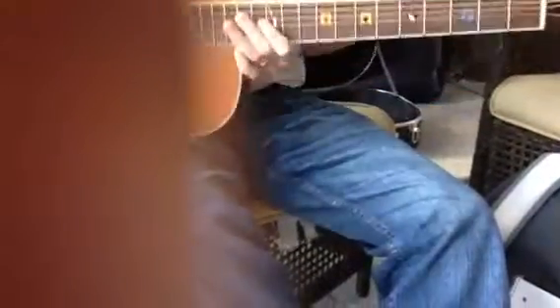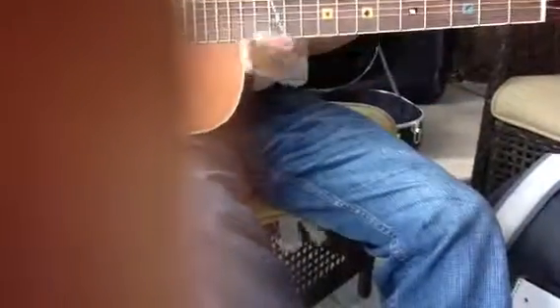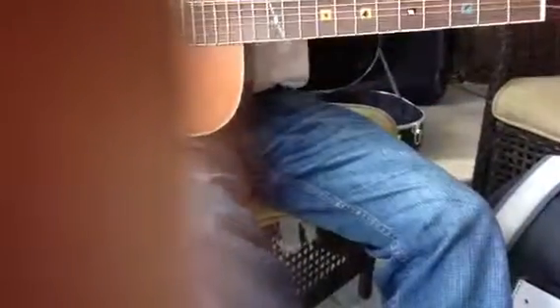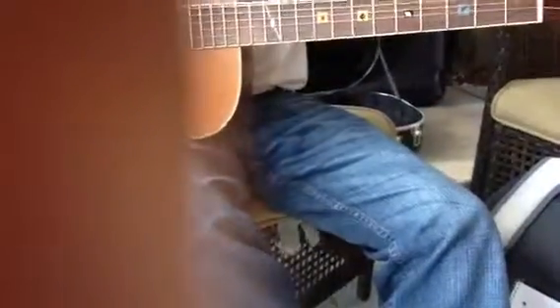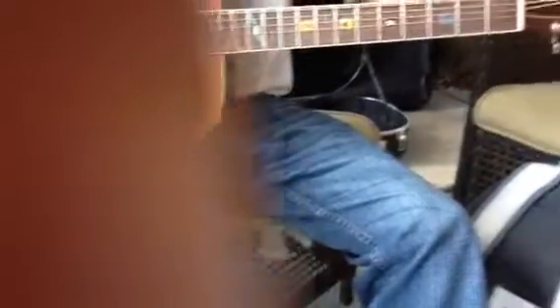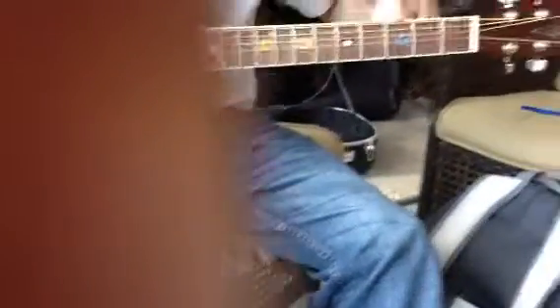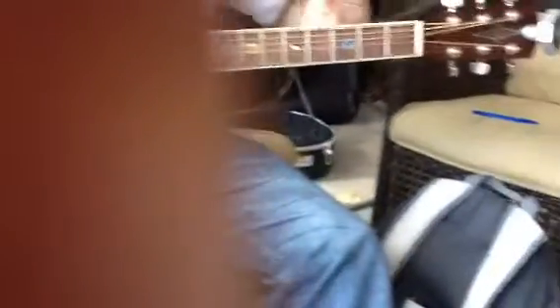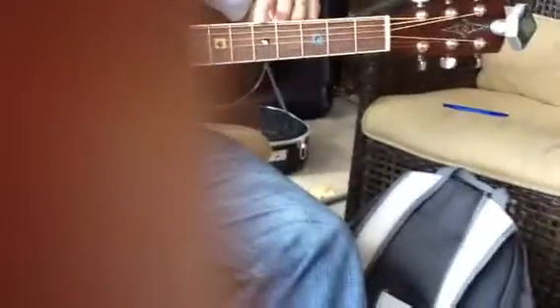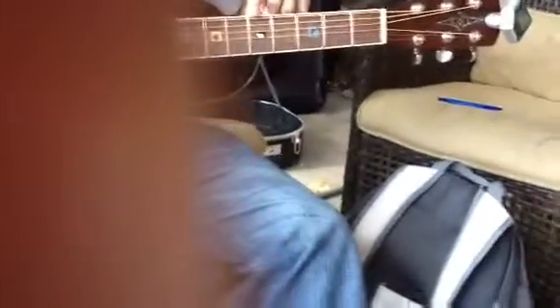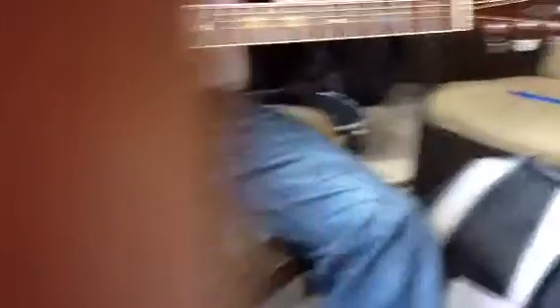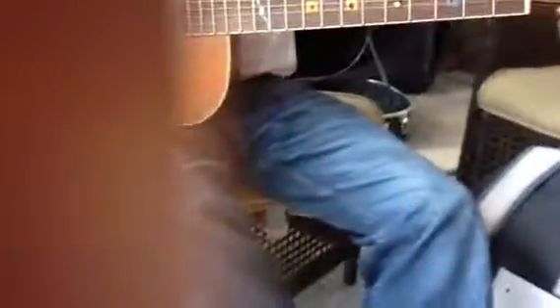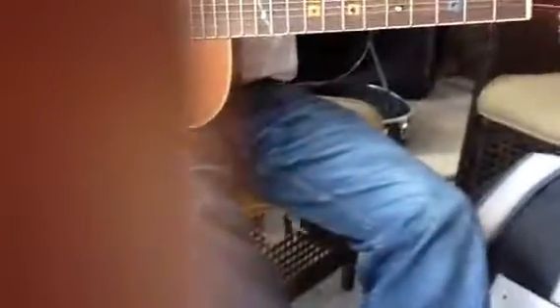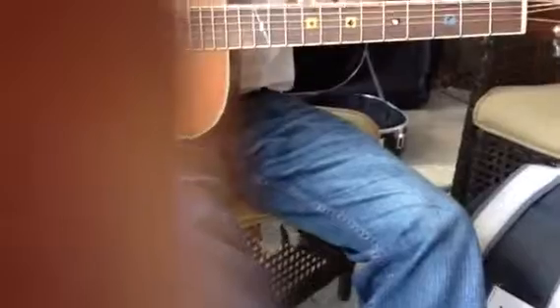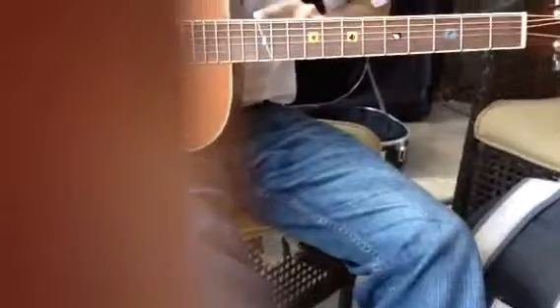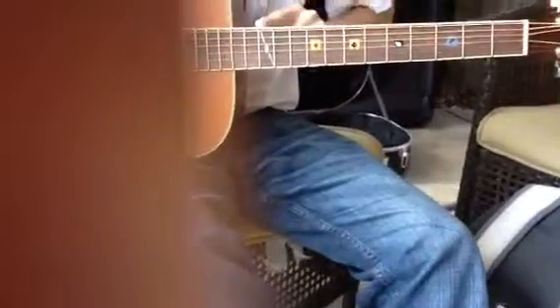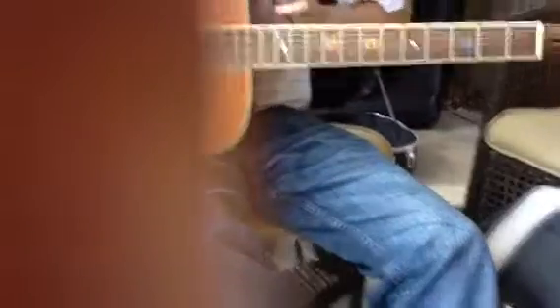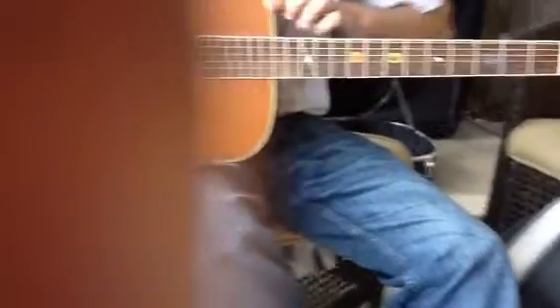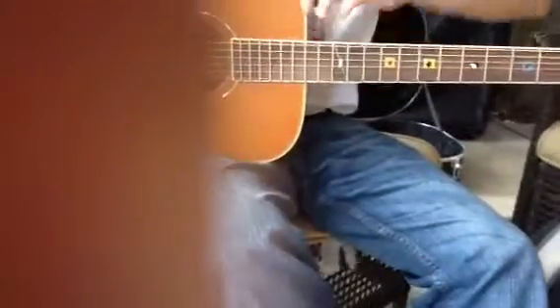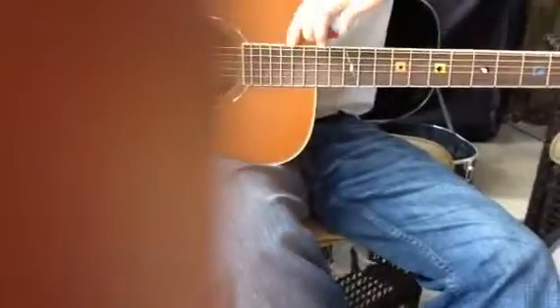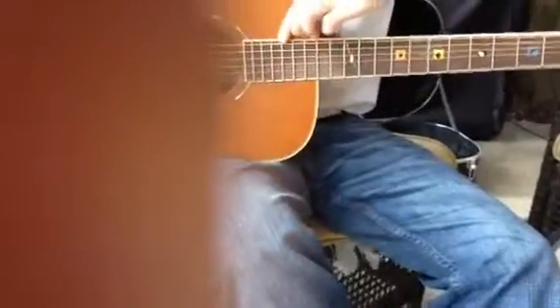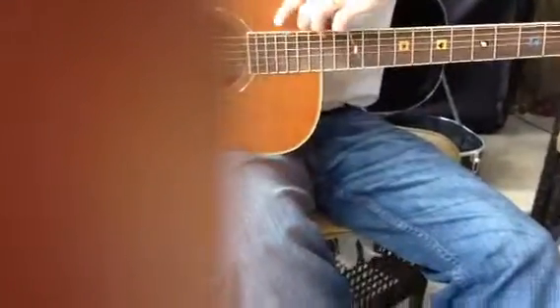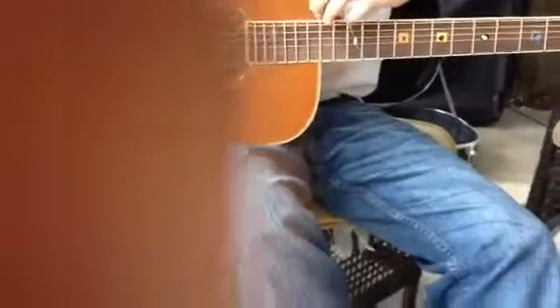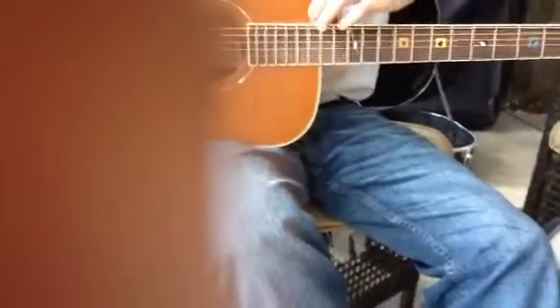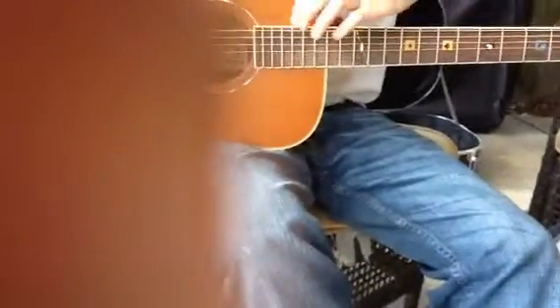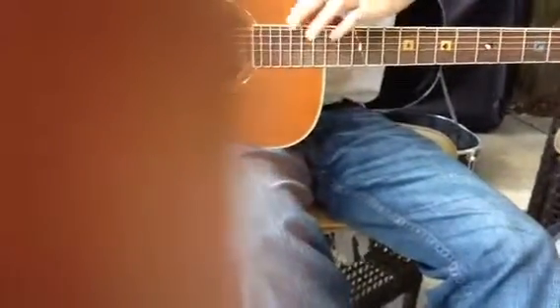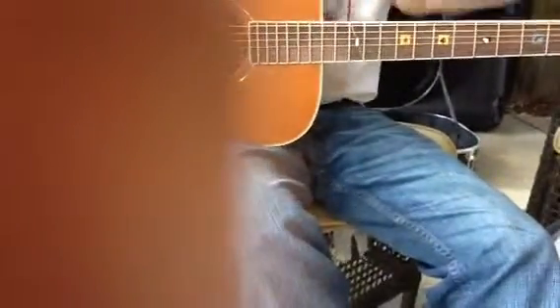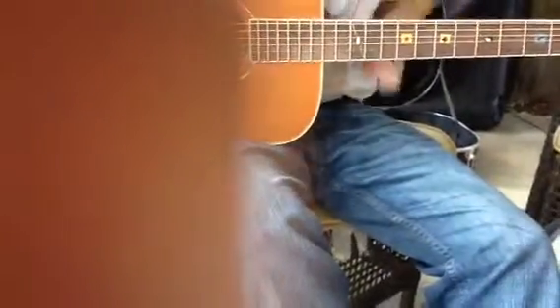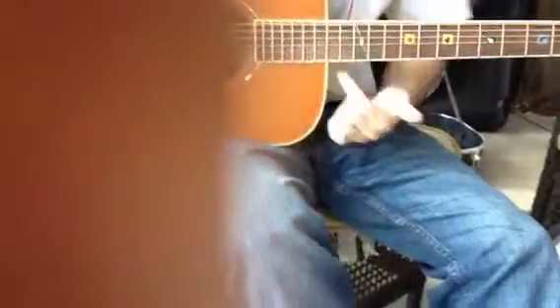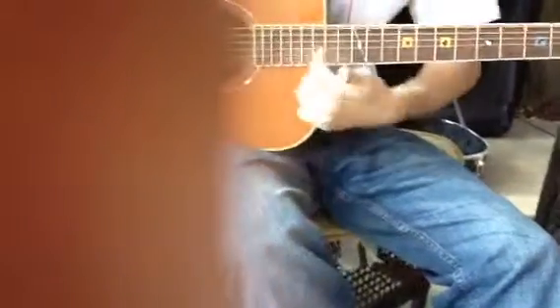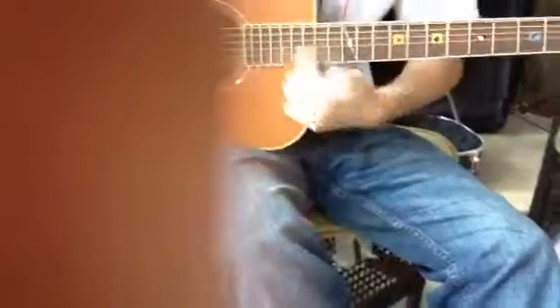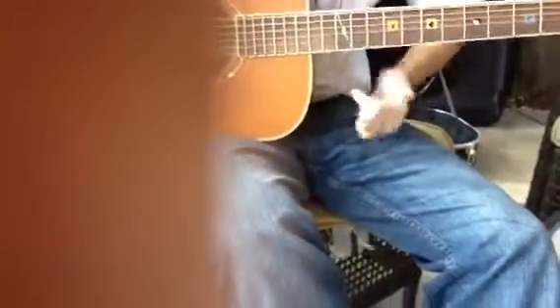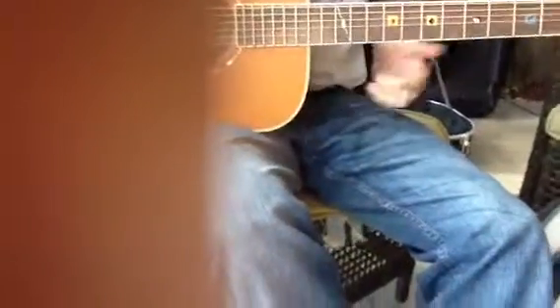To tell you: this is the third fret, fifth fret, seventh, ninth, twelfth. I have two dots up here, which is fifteen and seventeen. I know you can't see them.